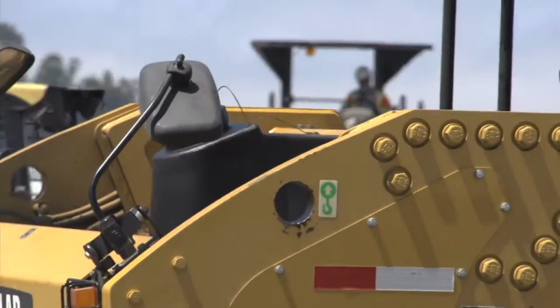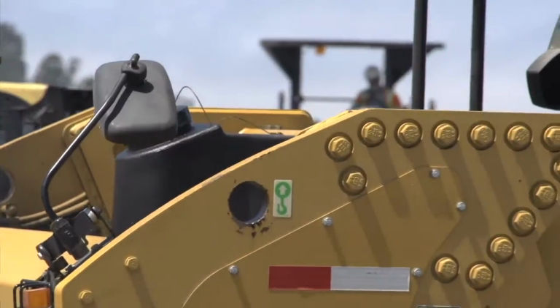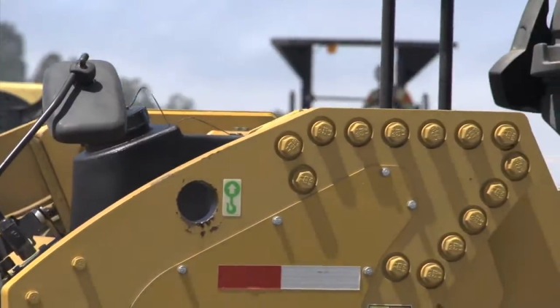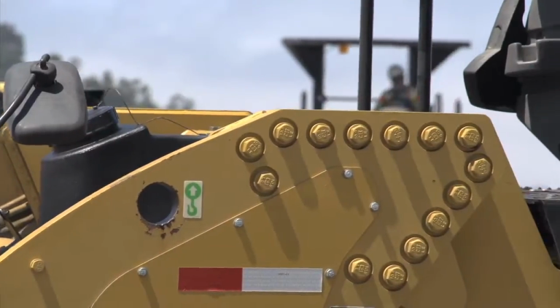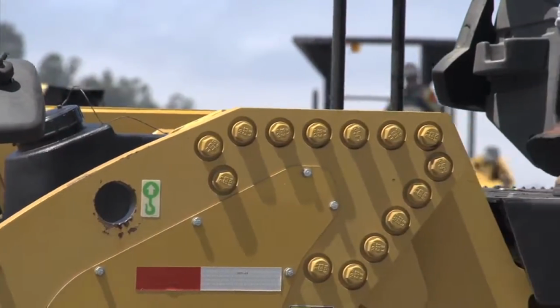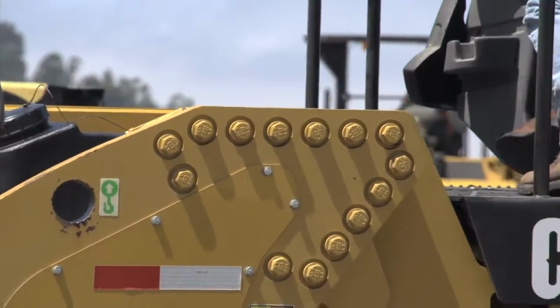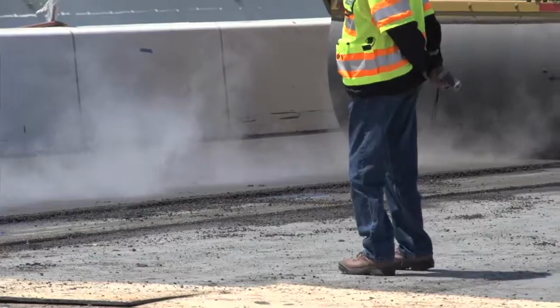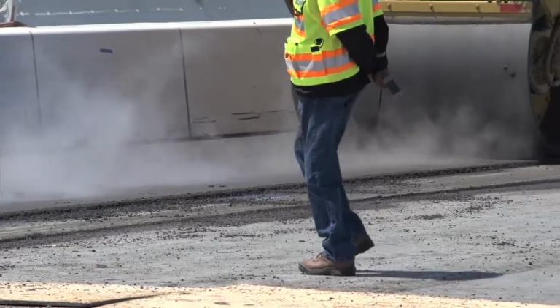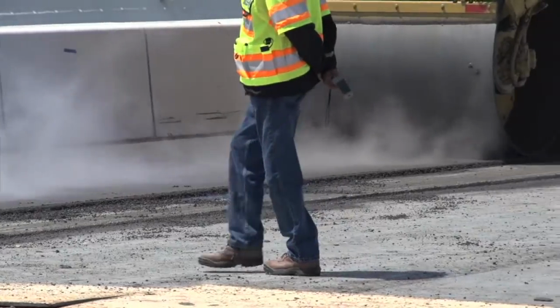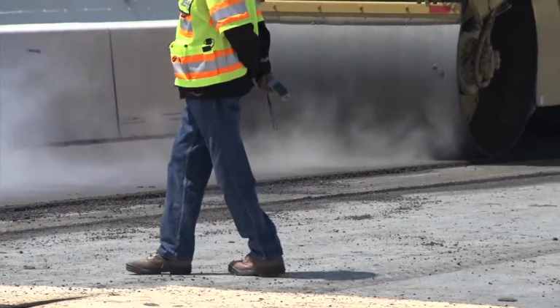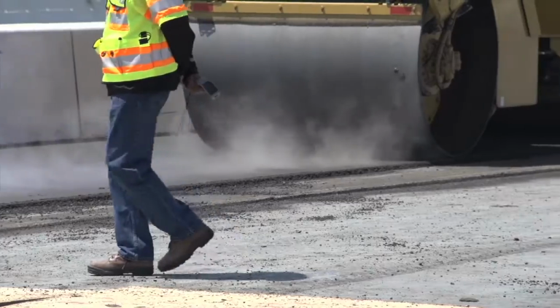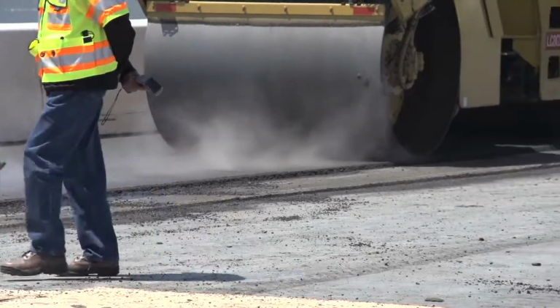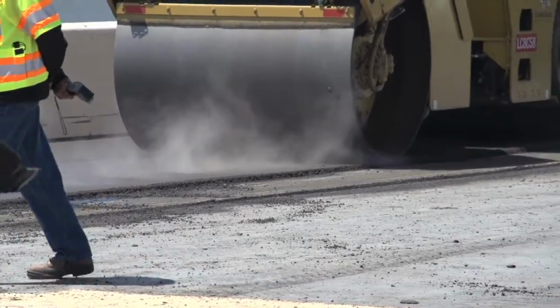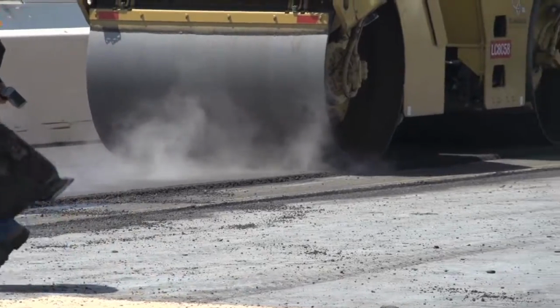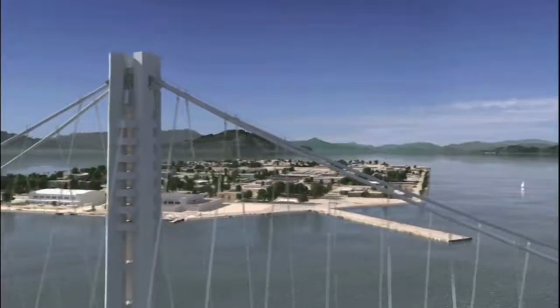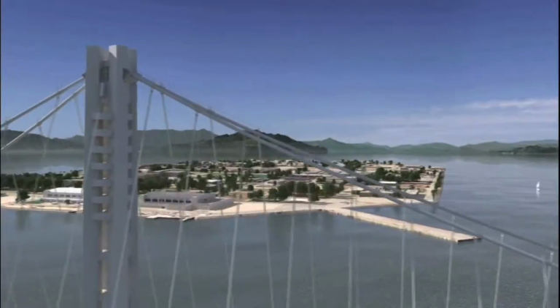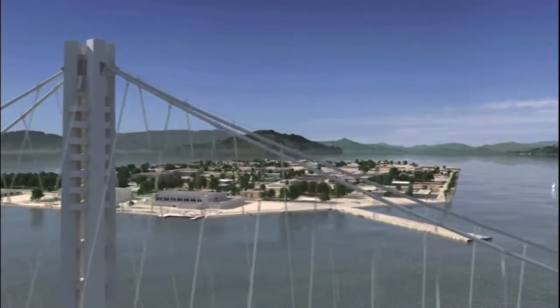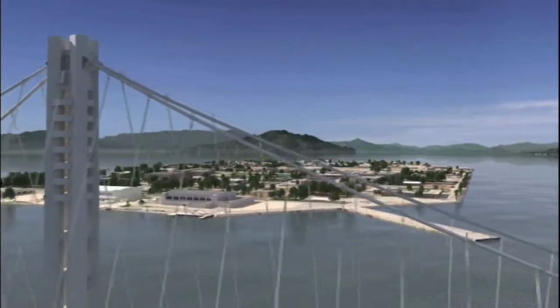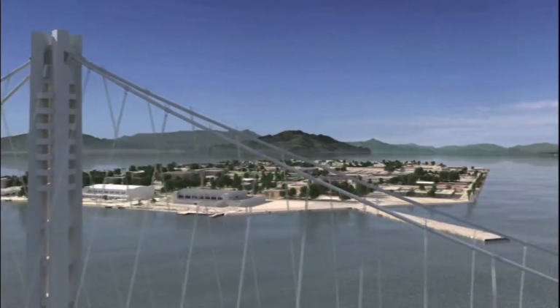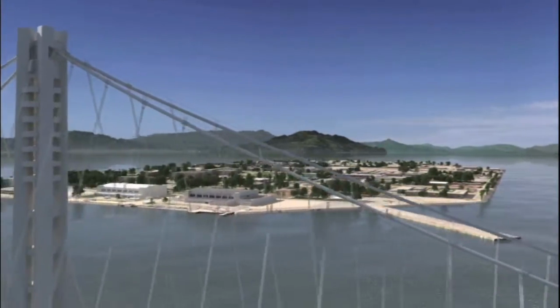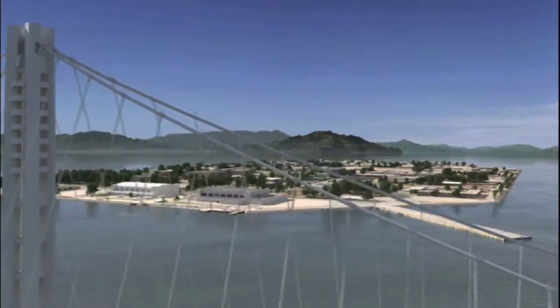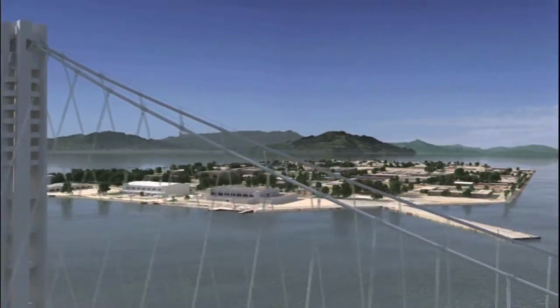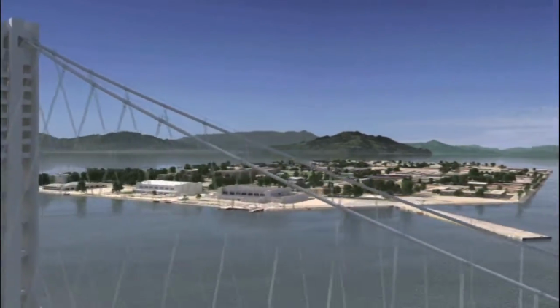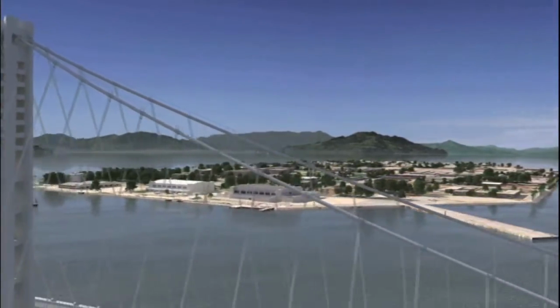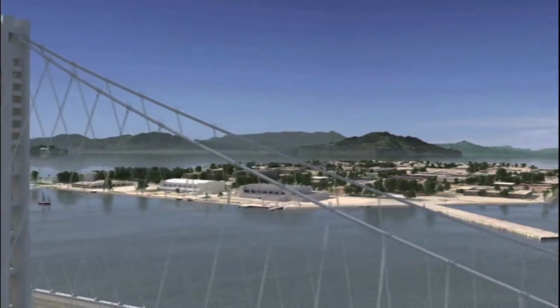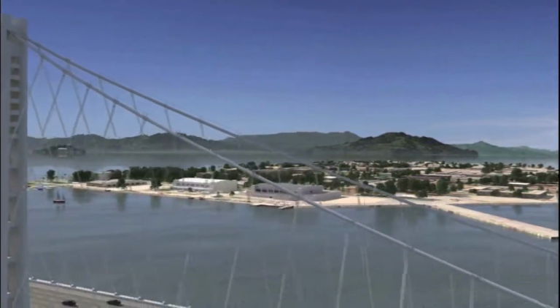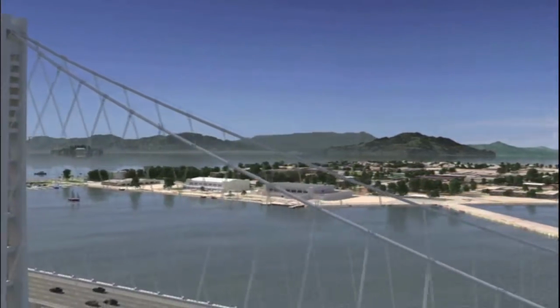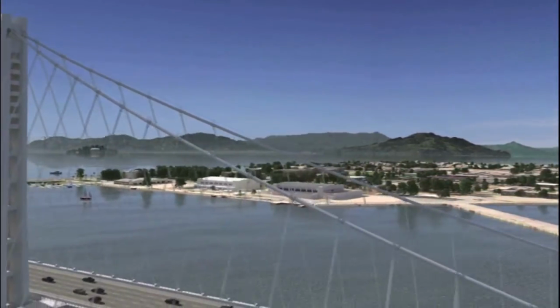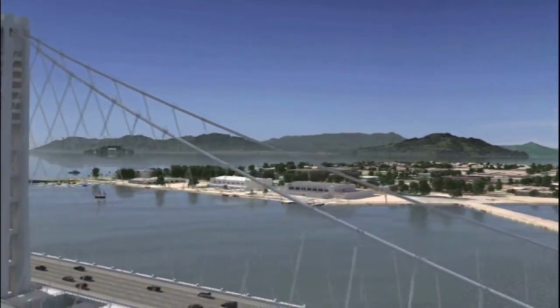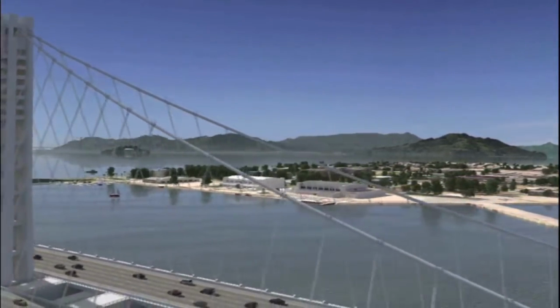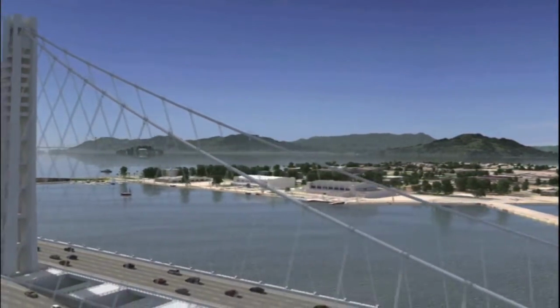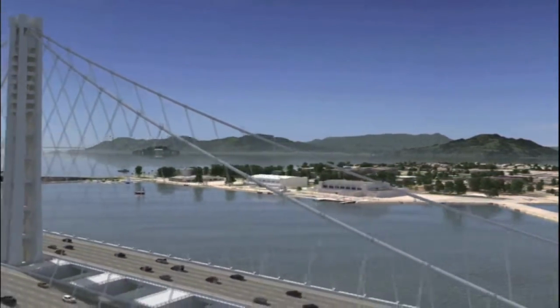The roadway takes shape as the bridge heads towards opening in the months ahead. On the New Bay Bridge, Mark Jones reporting.